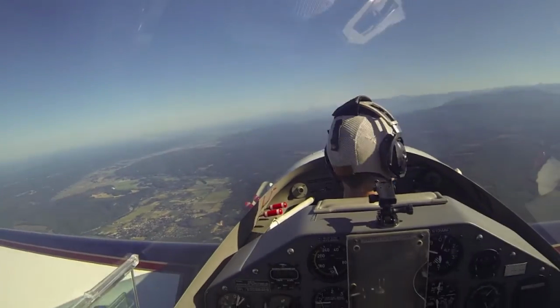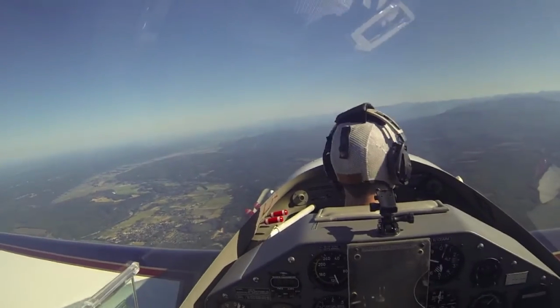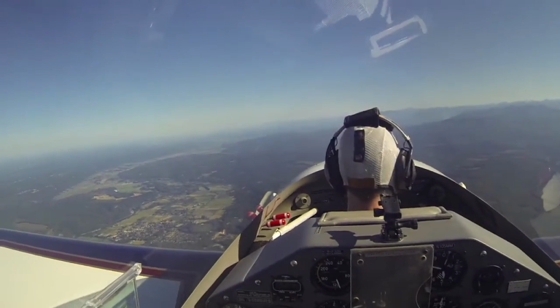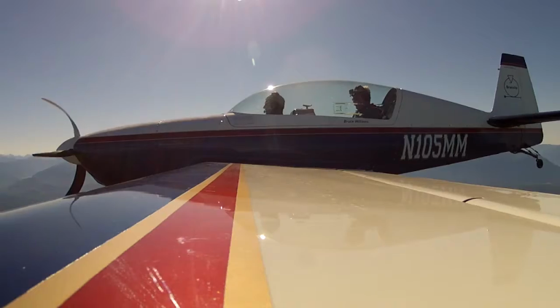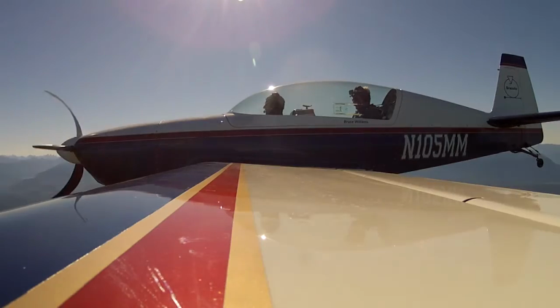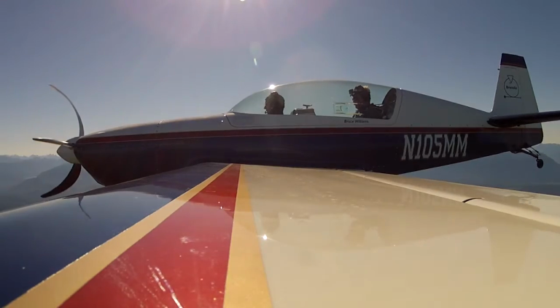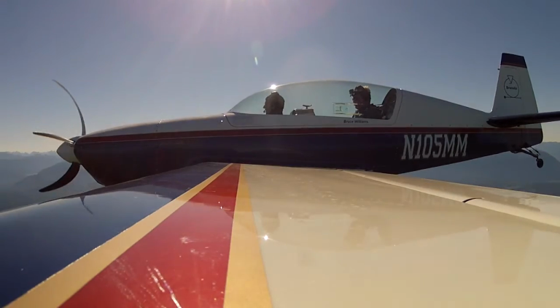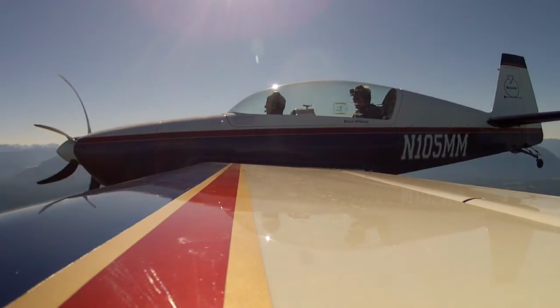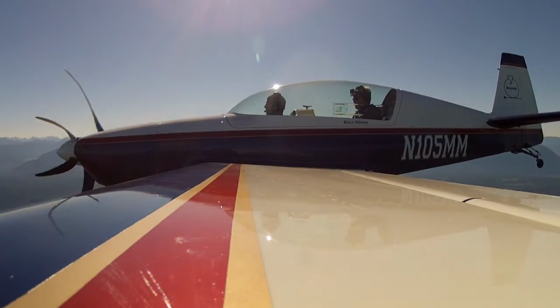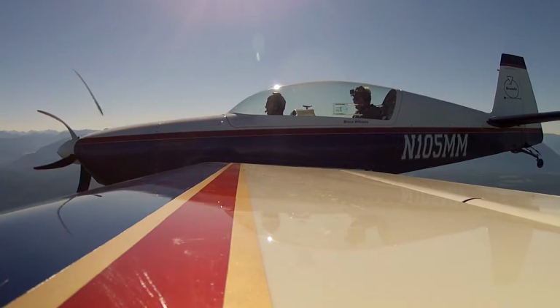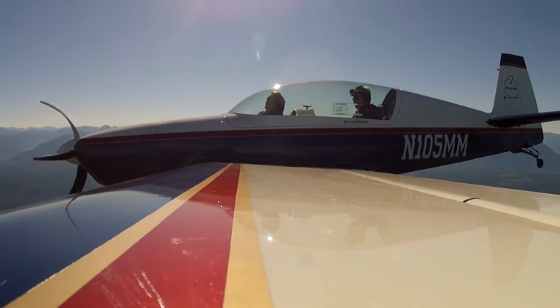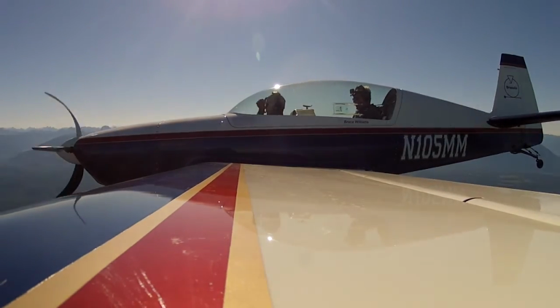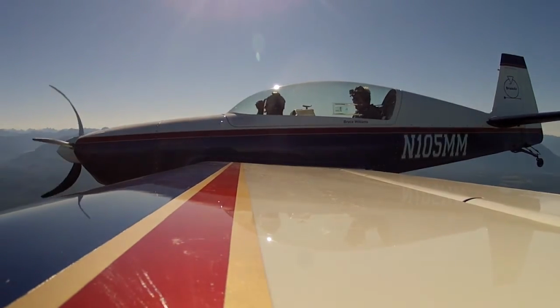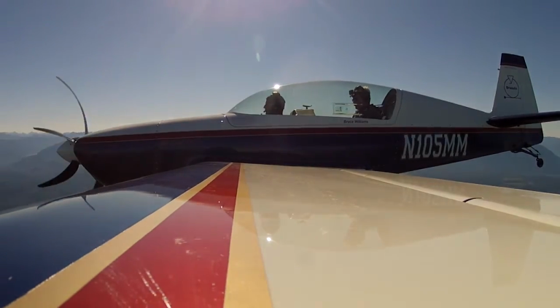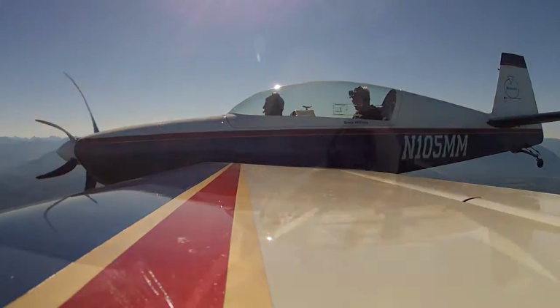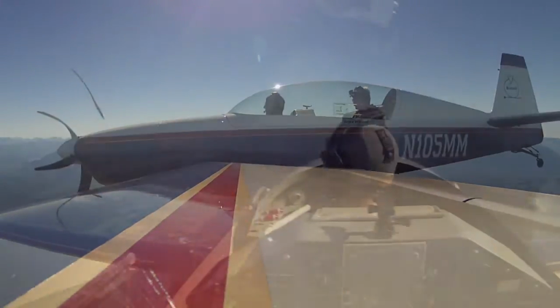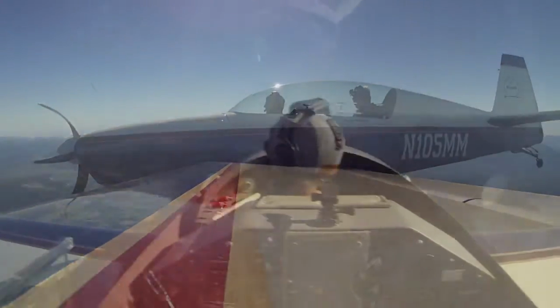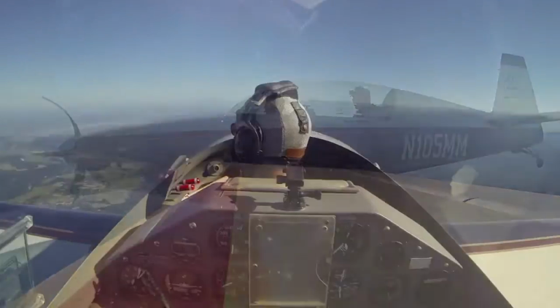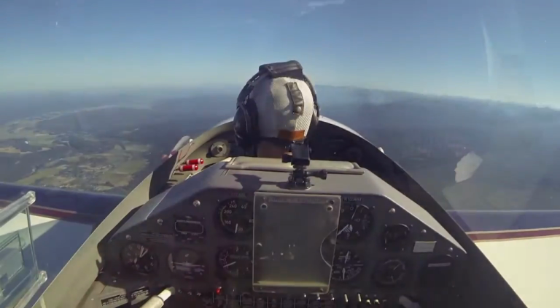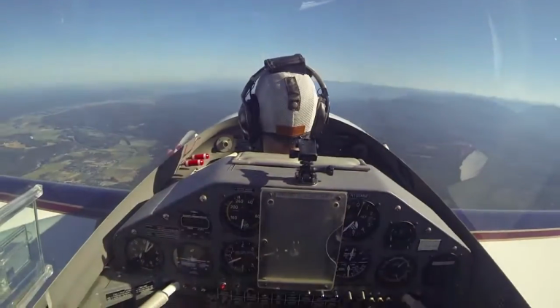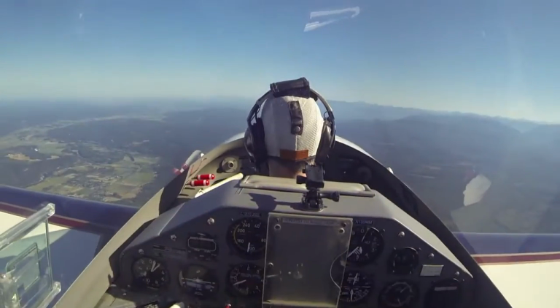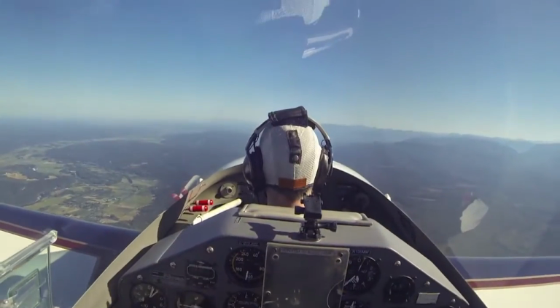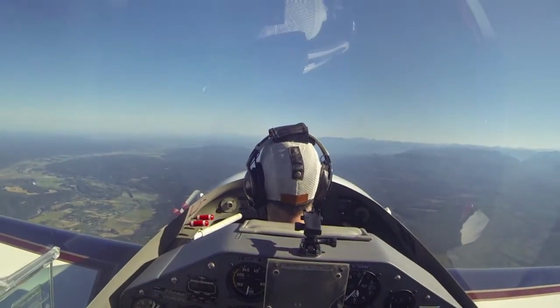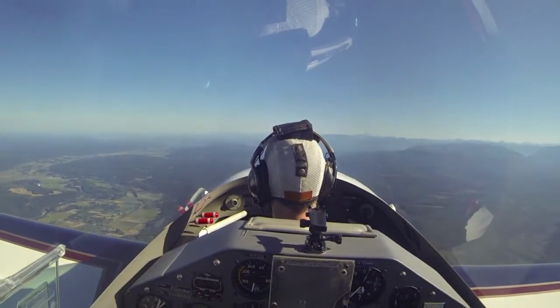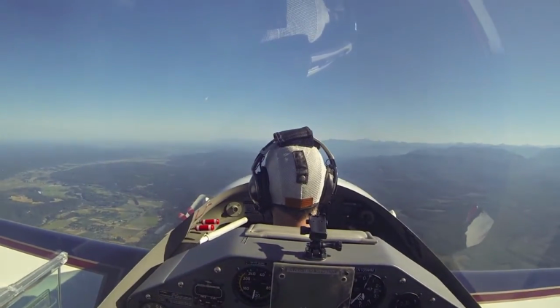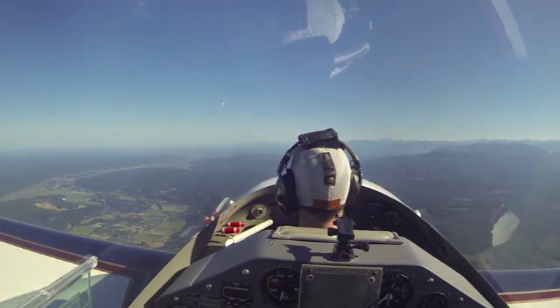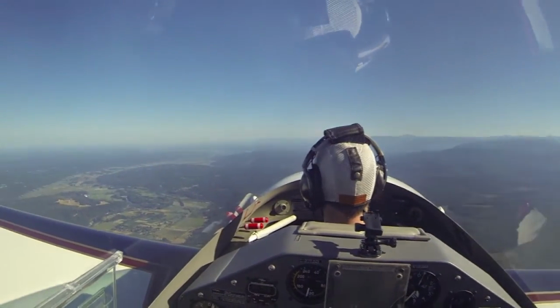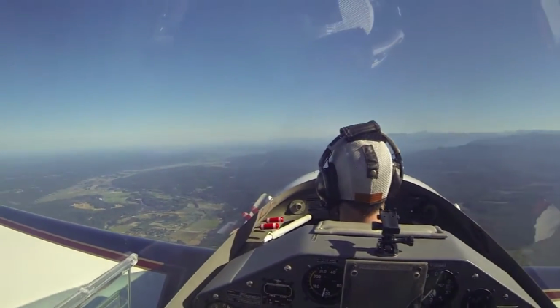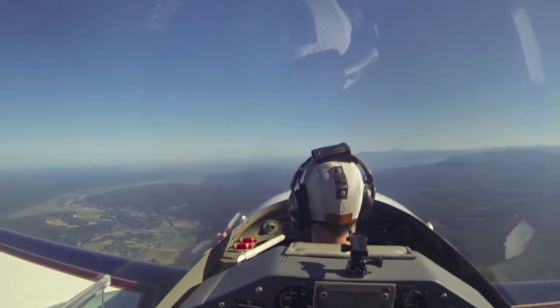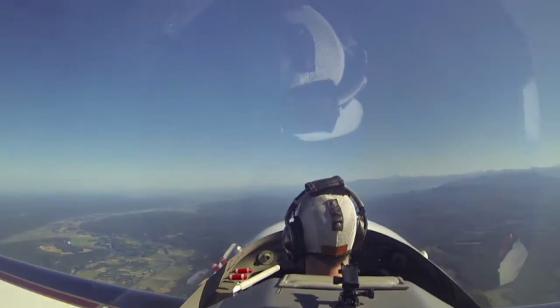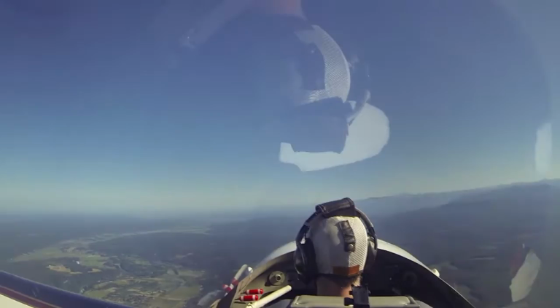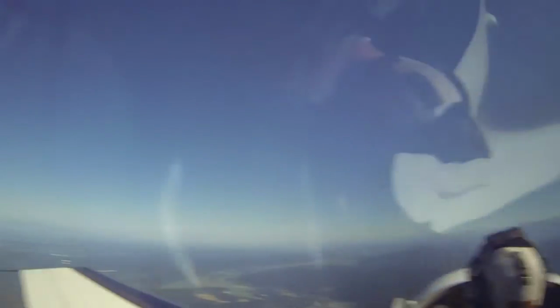How are you feeling? Good. Switch to the echo tank — temps and pressures are good.